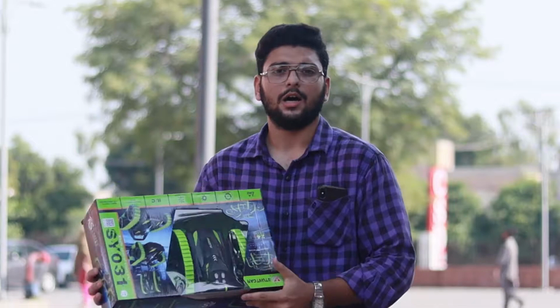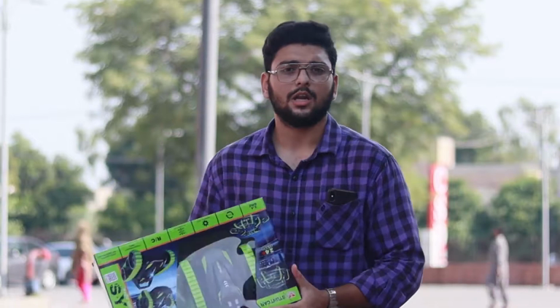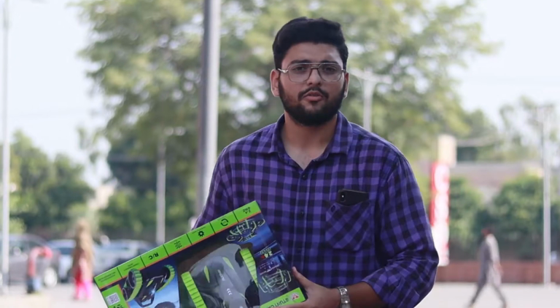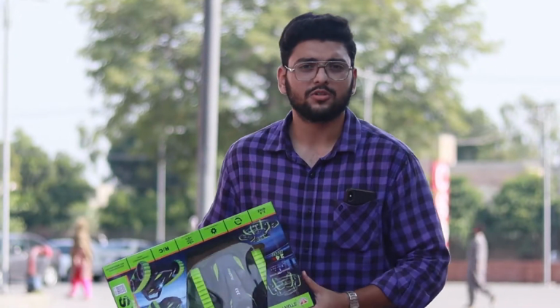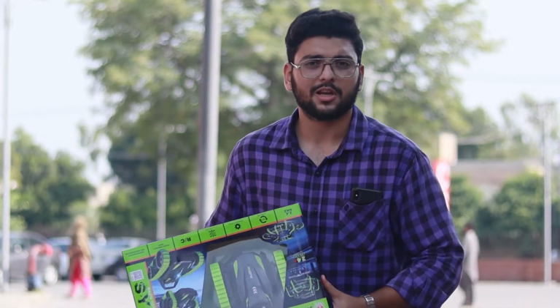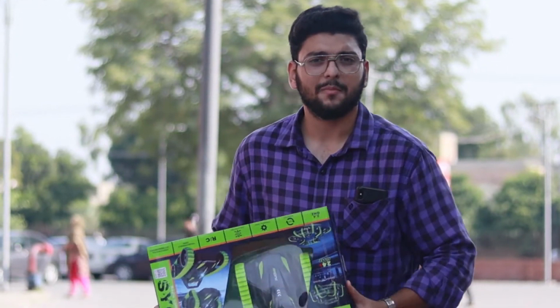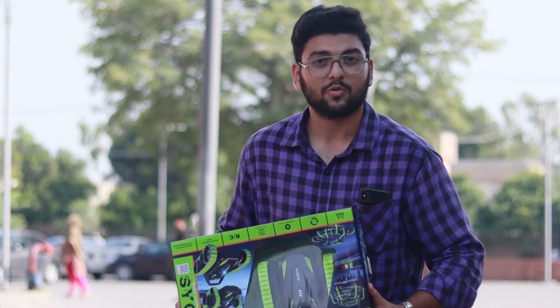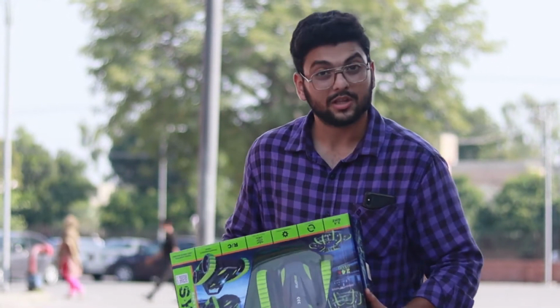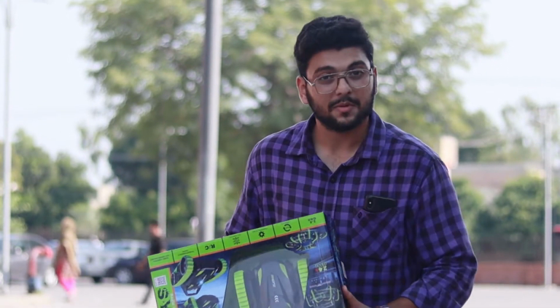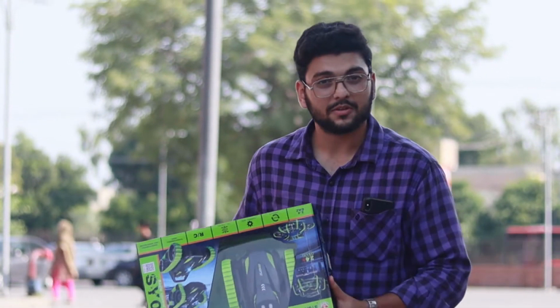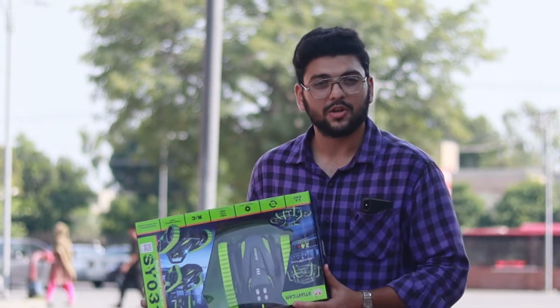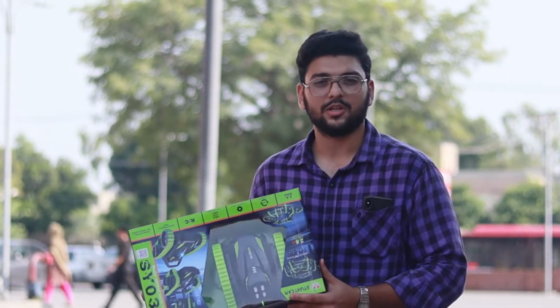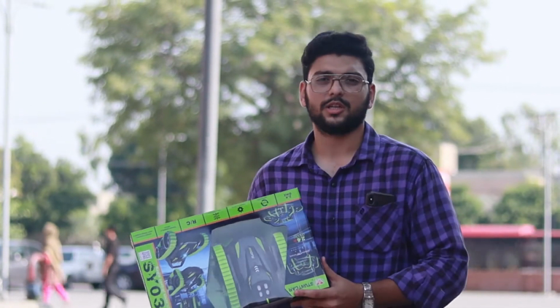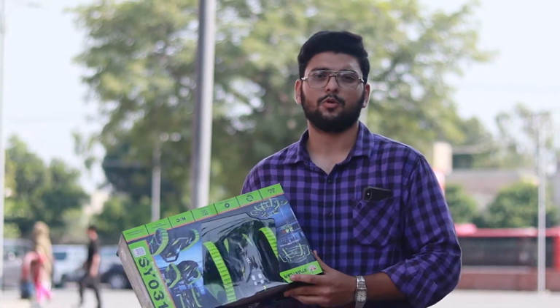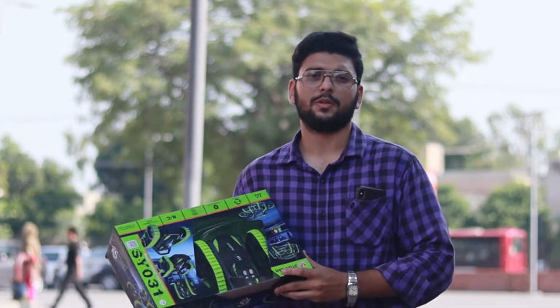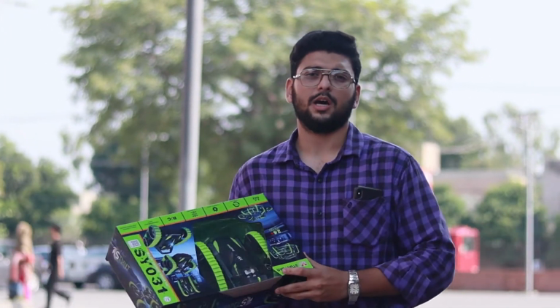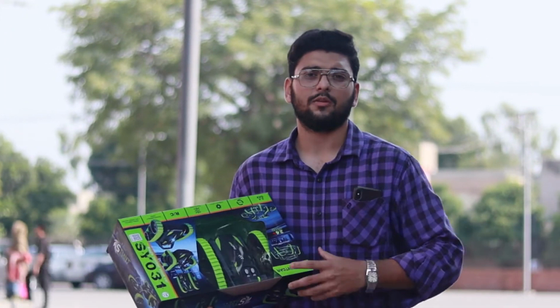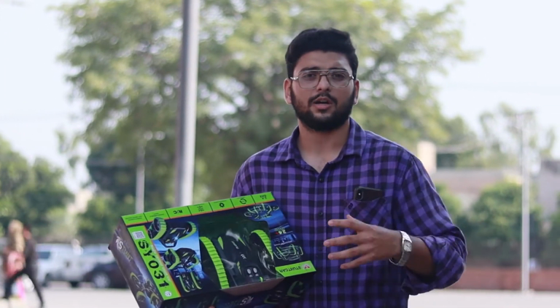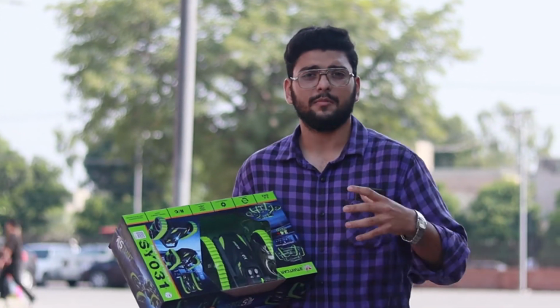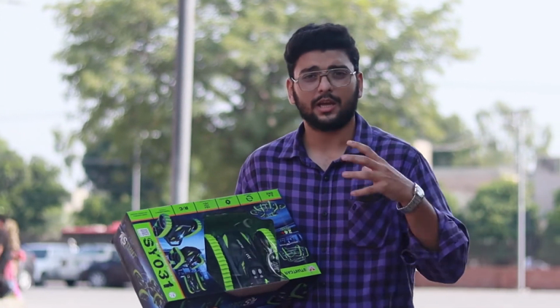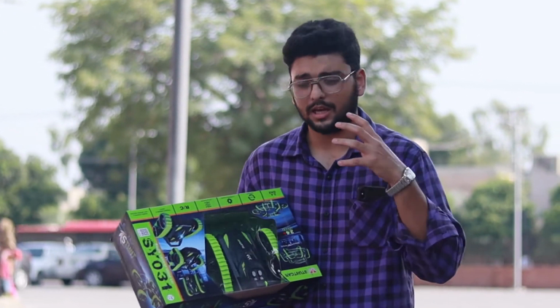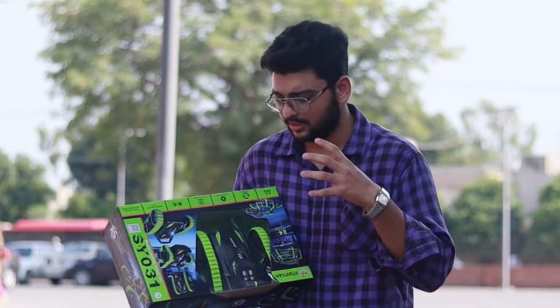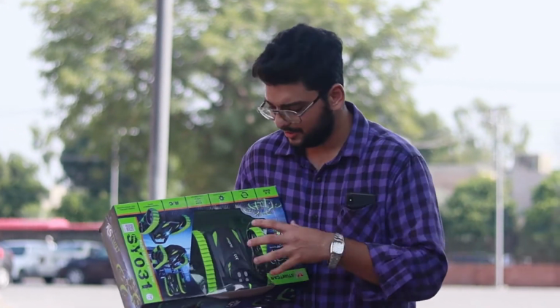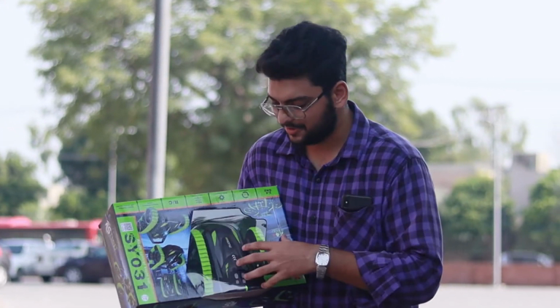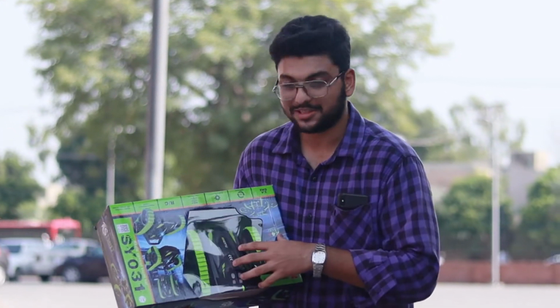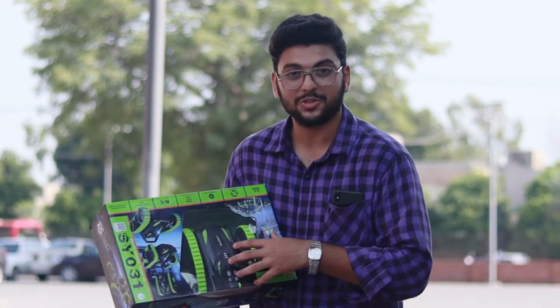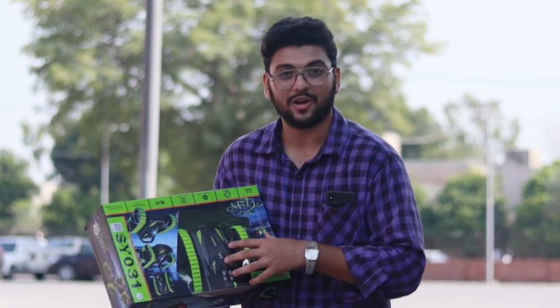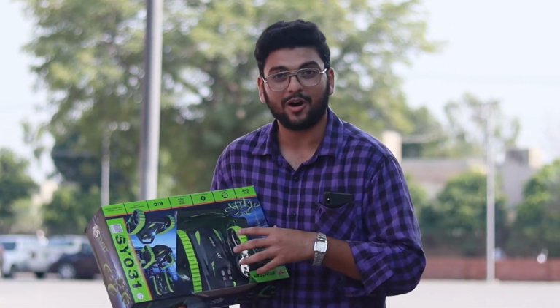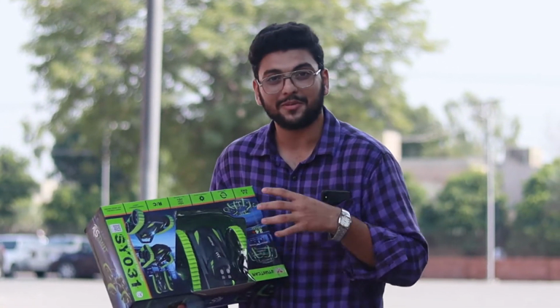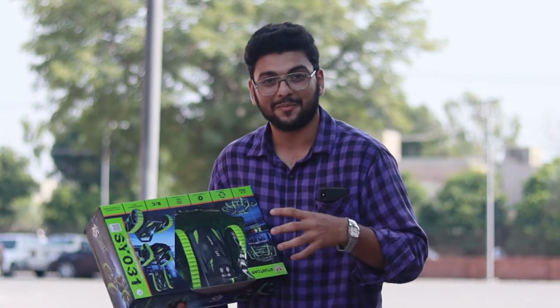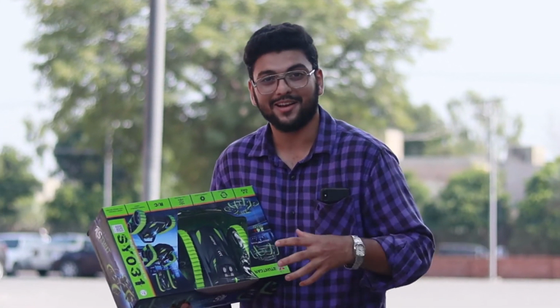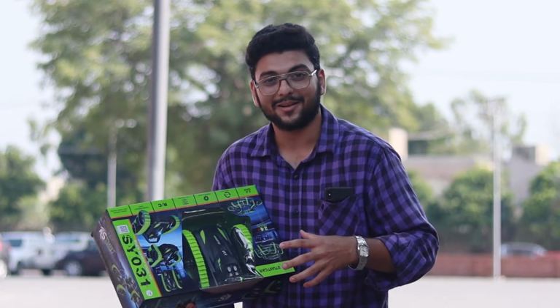Hello everyone, welcome back to another amazing video. As you know, every time we have an amazing thing that we have in front of you.